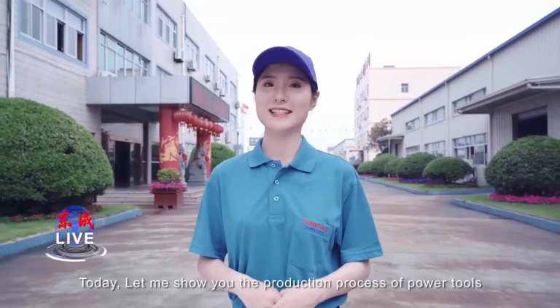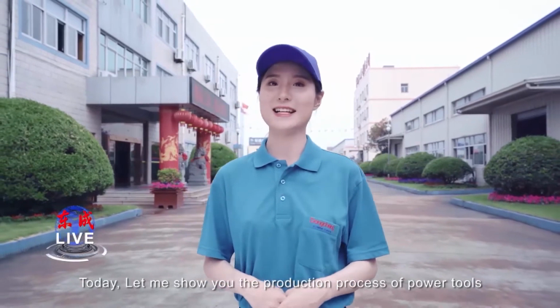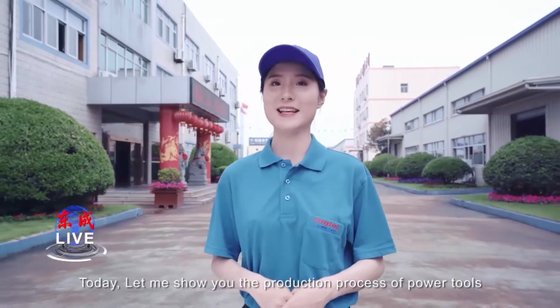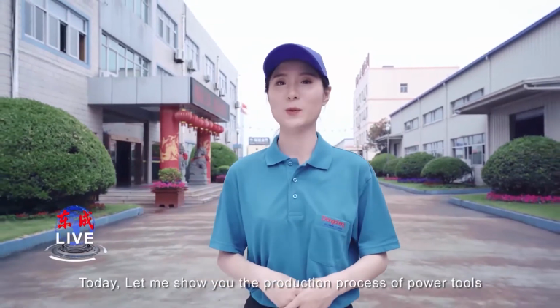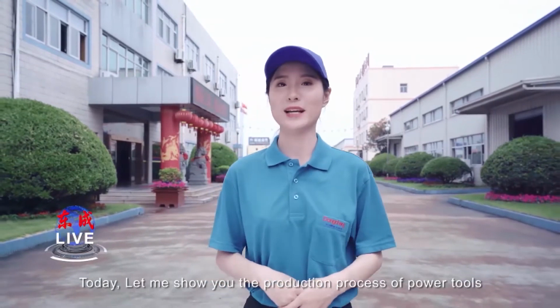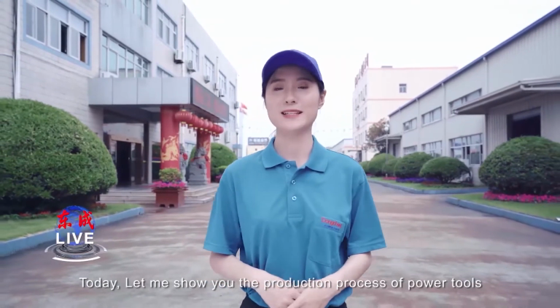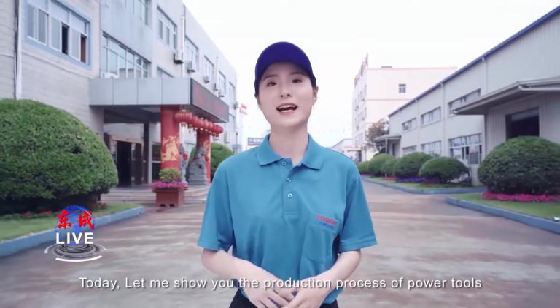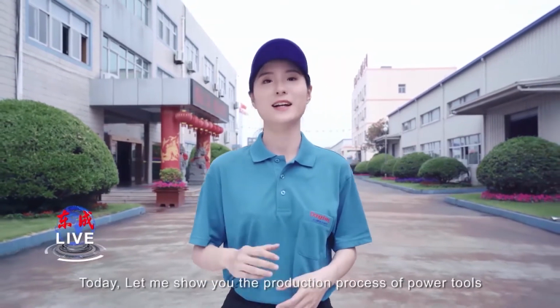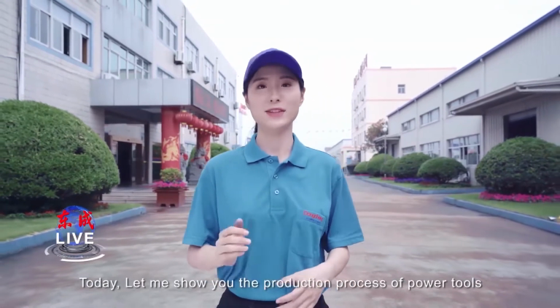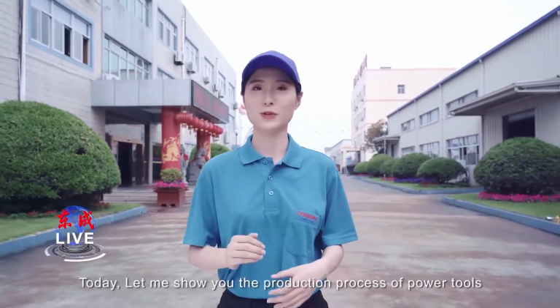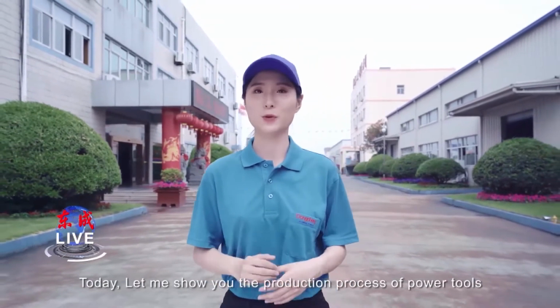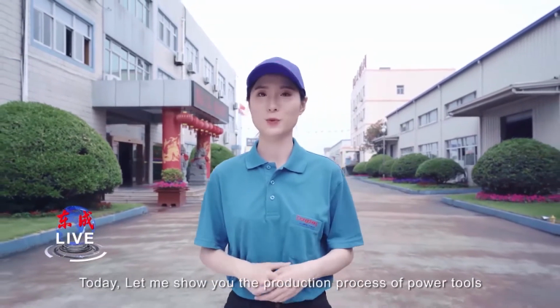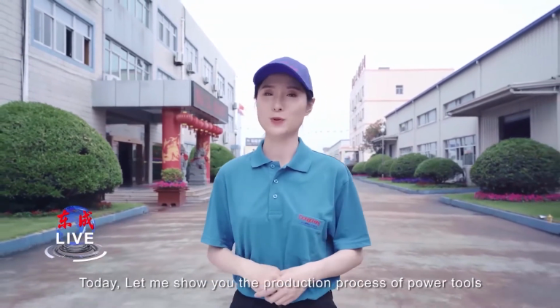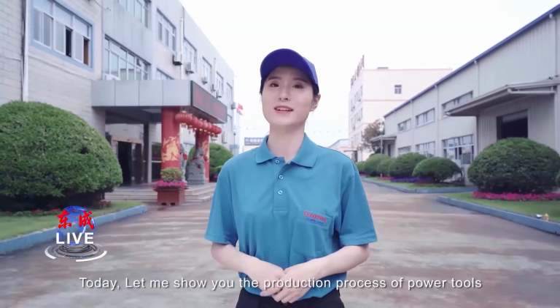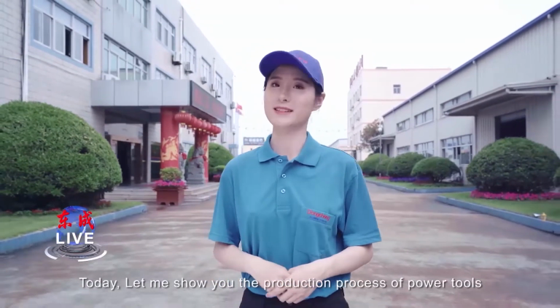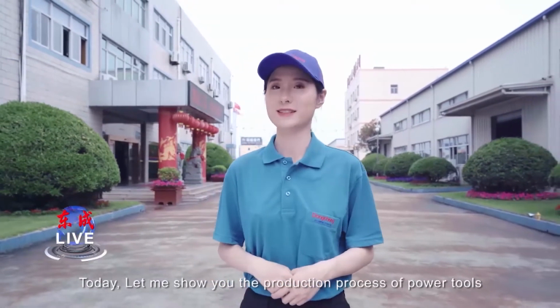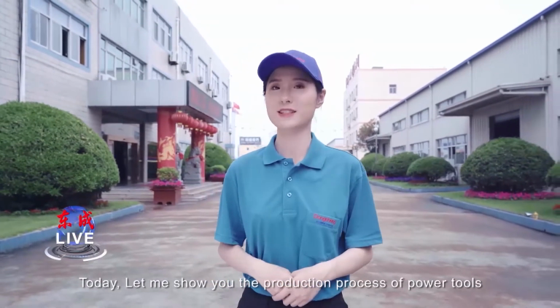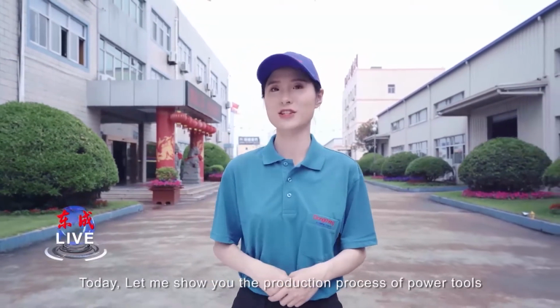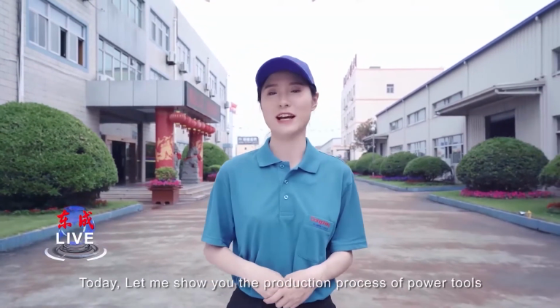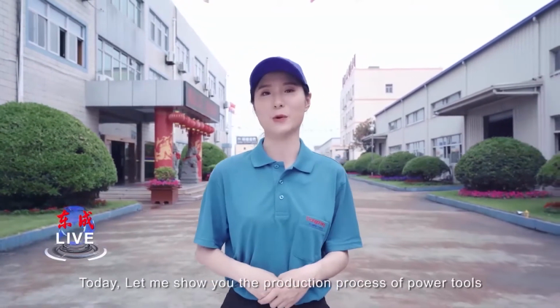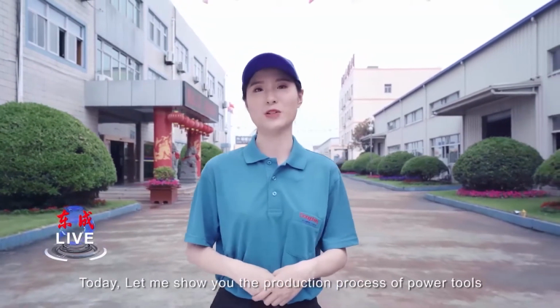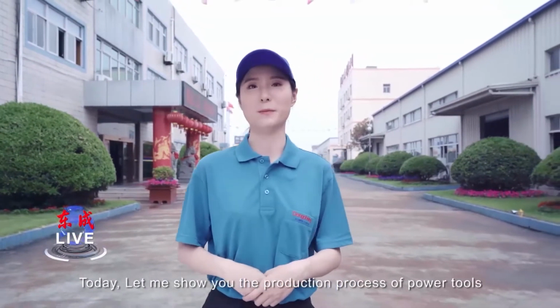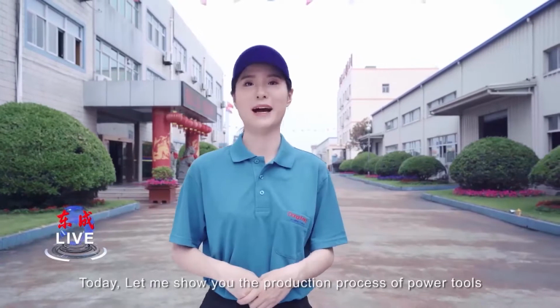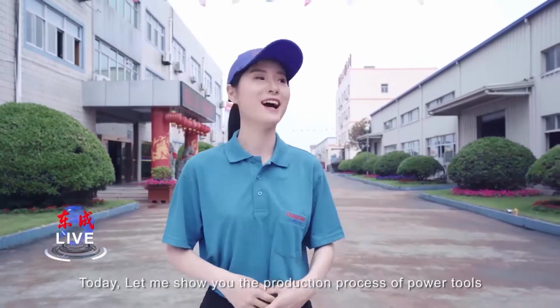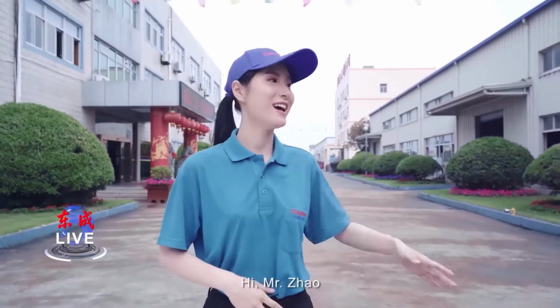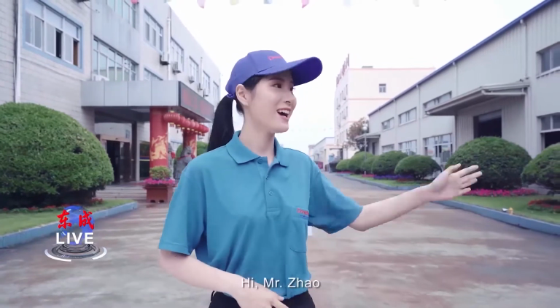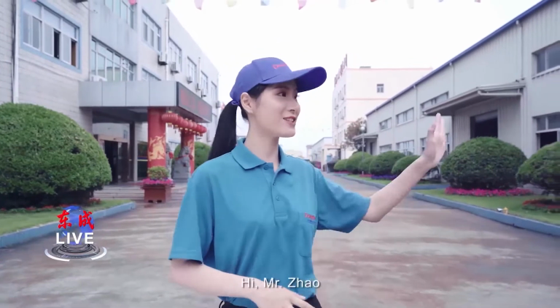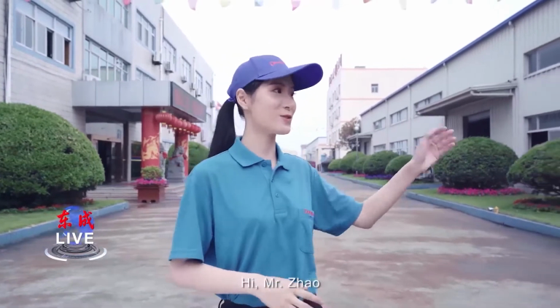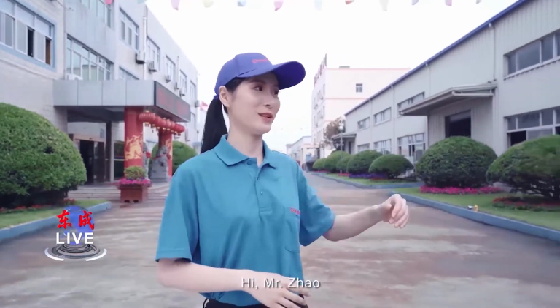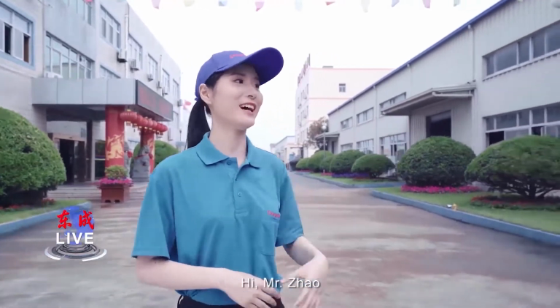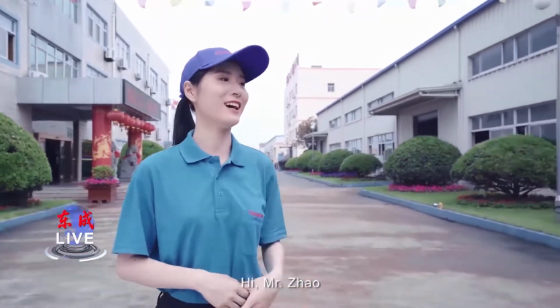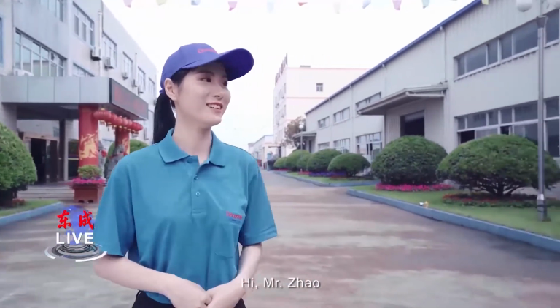Today, let me show you the production process of power tools. Hi, Mr. Zhao.